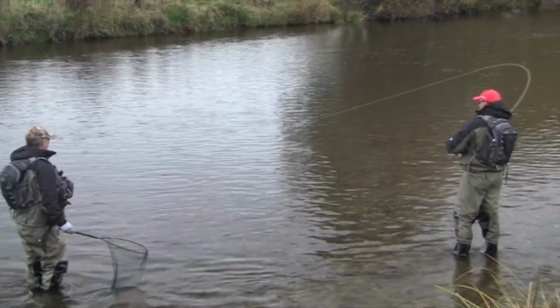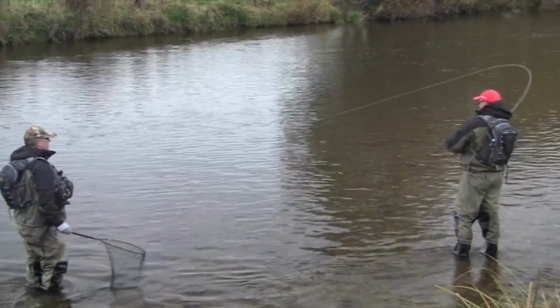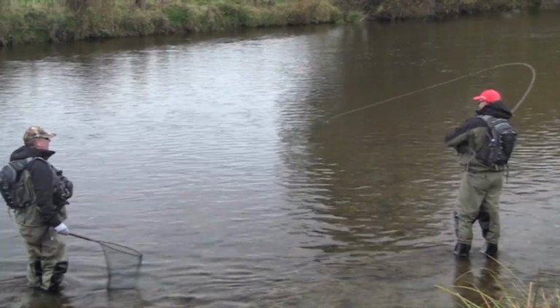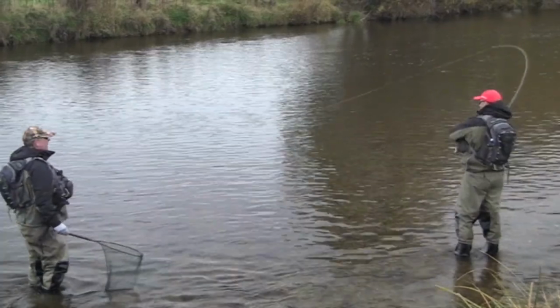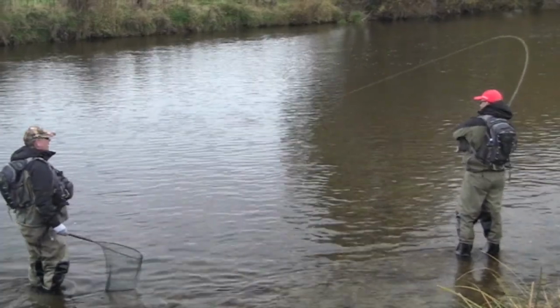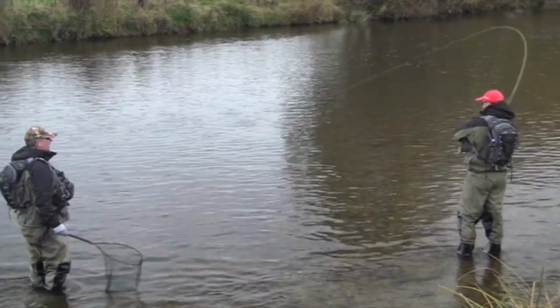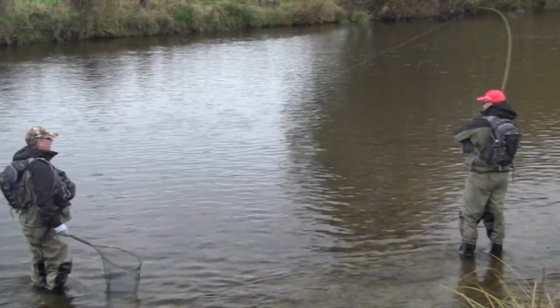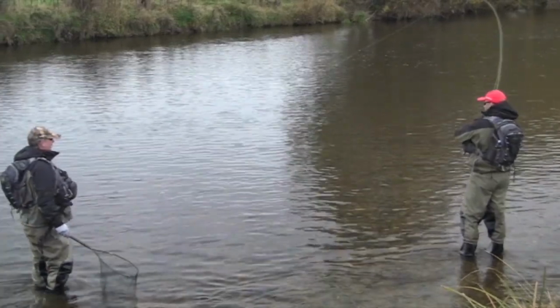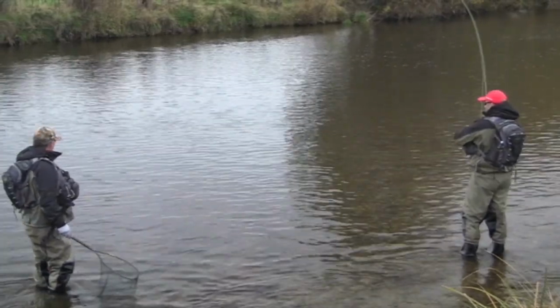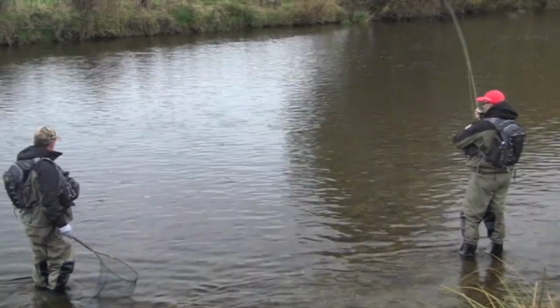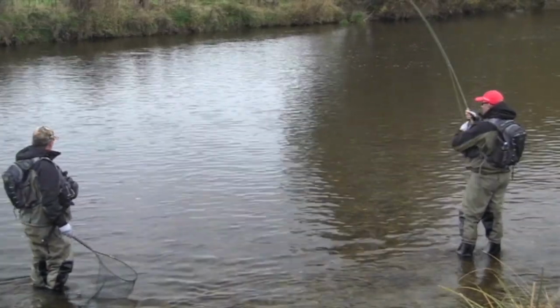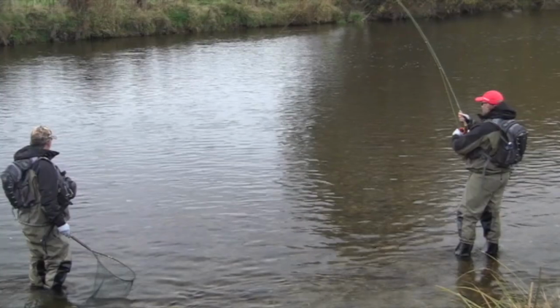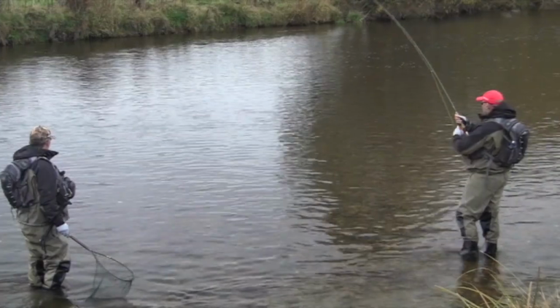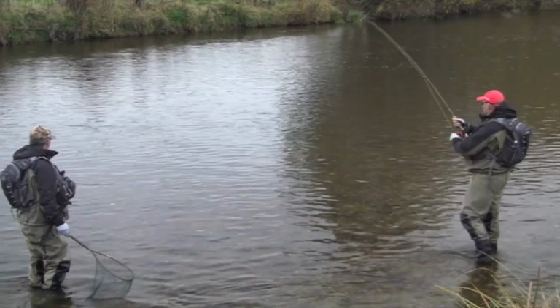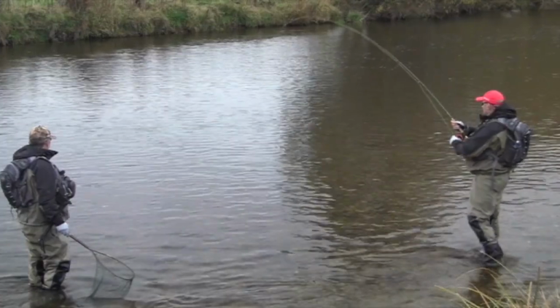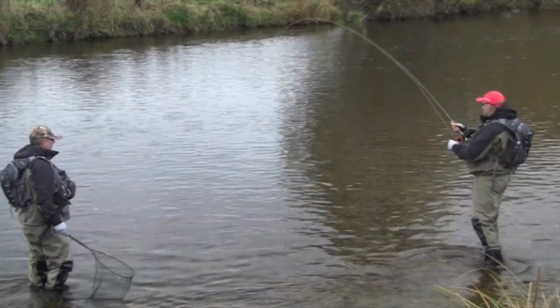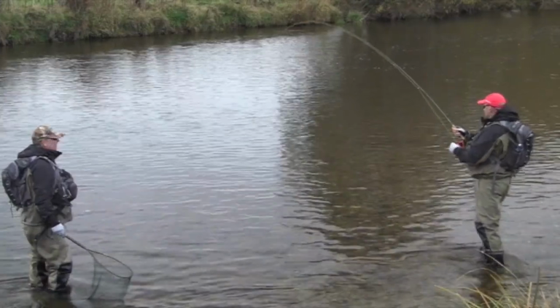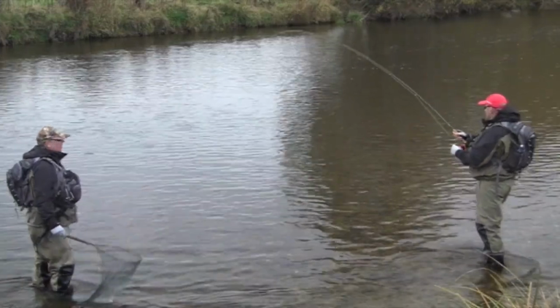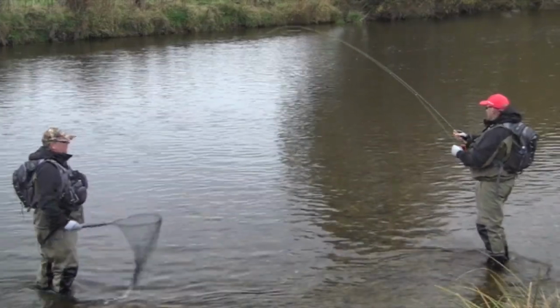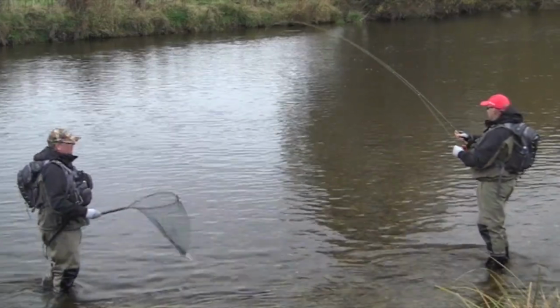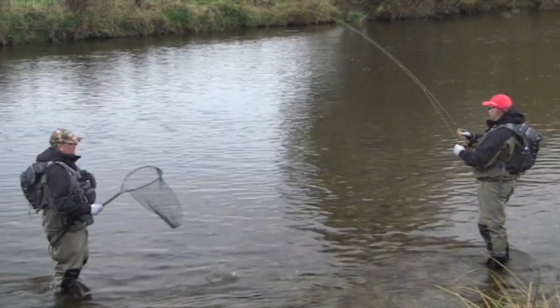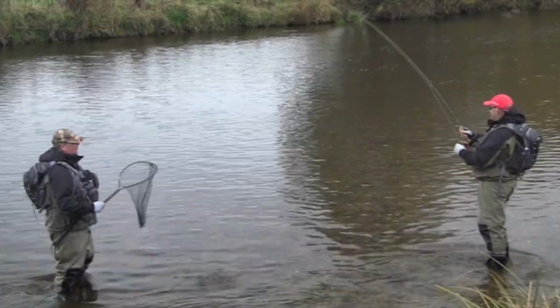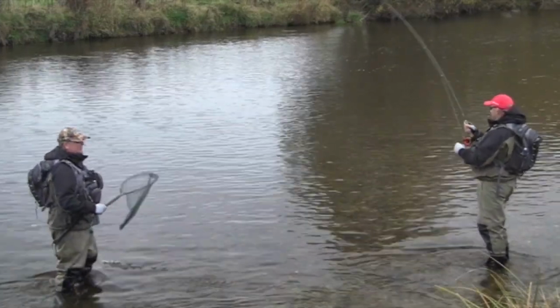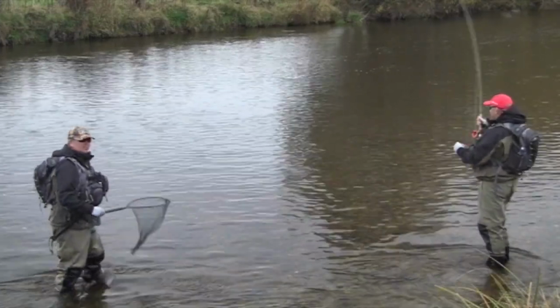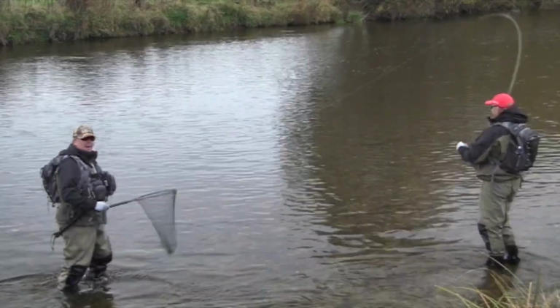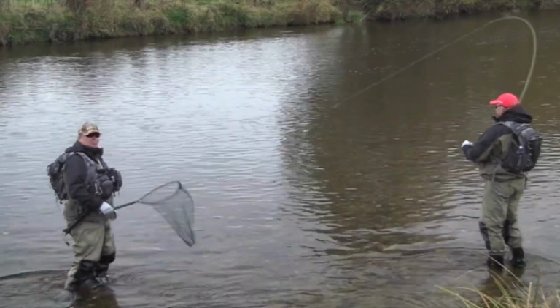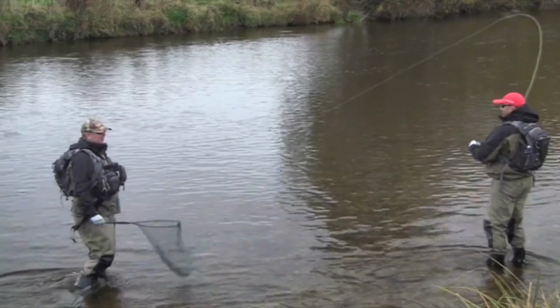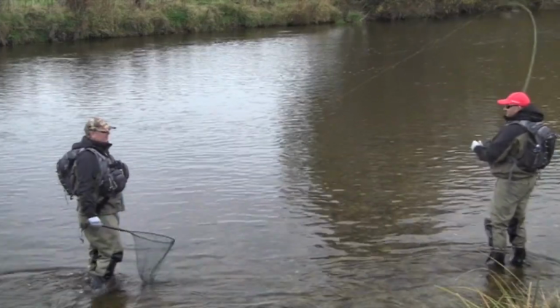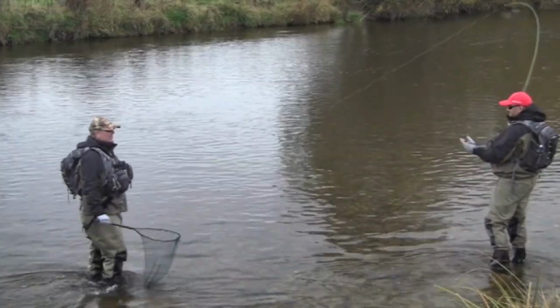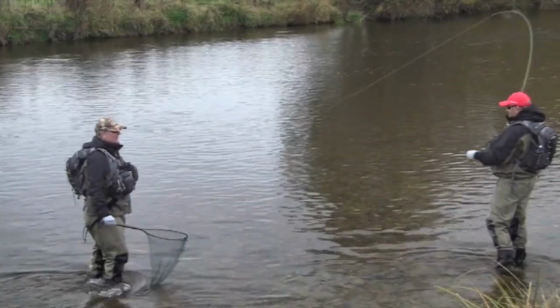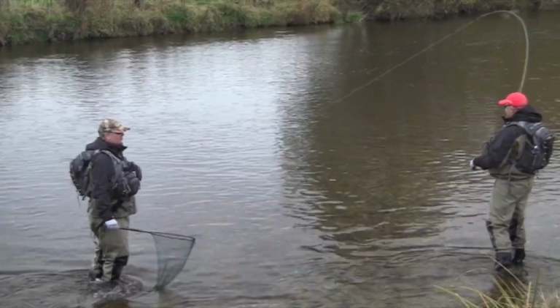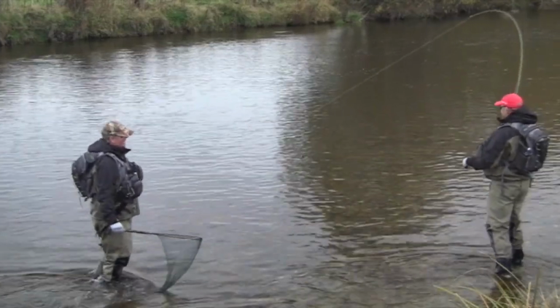We always joke that if we caught this in Australia, we'd be on the front page of the Herald Sun.